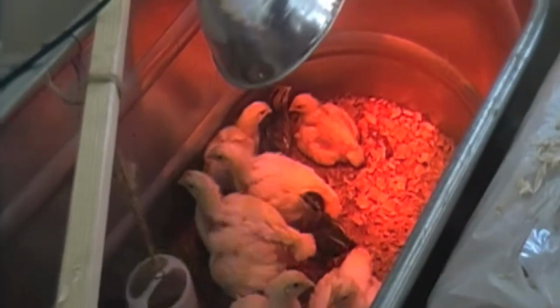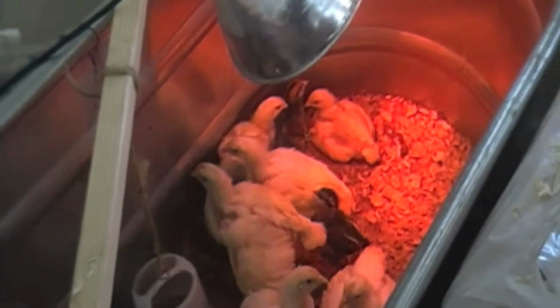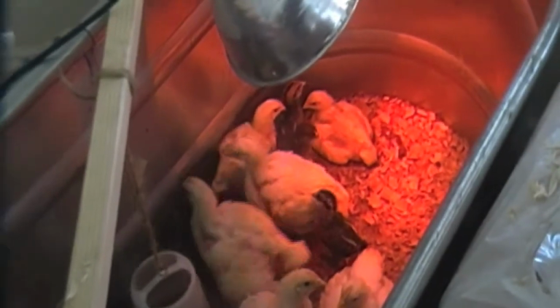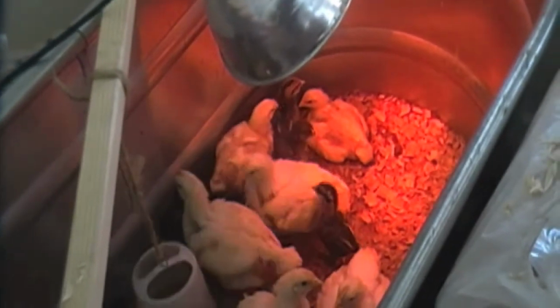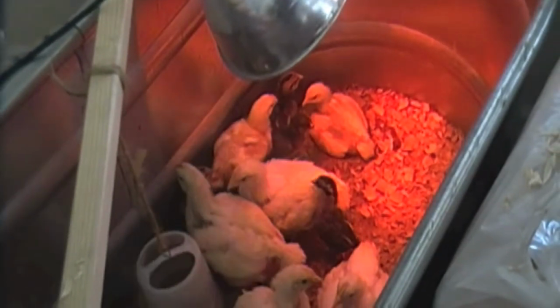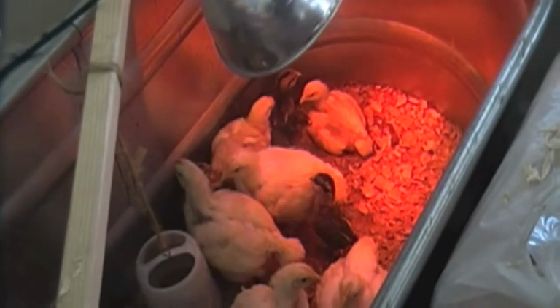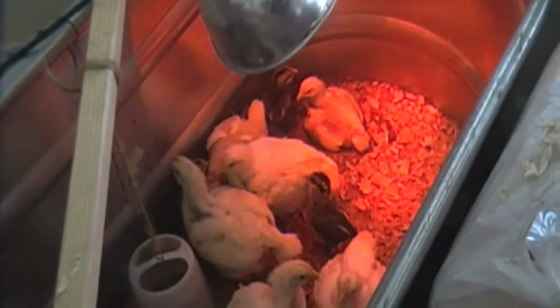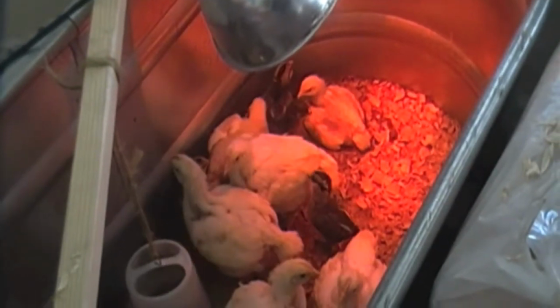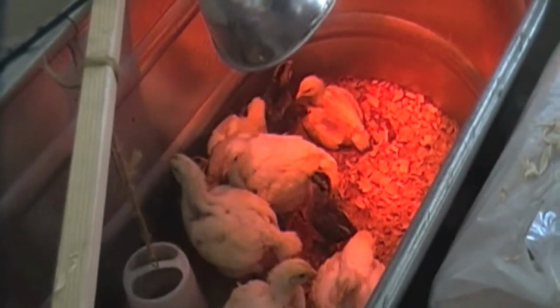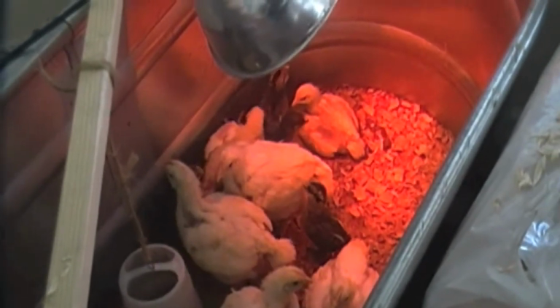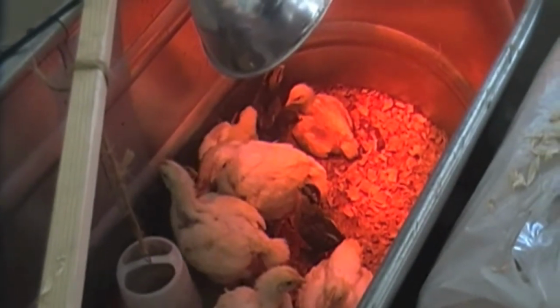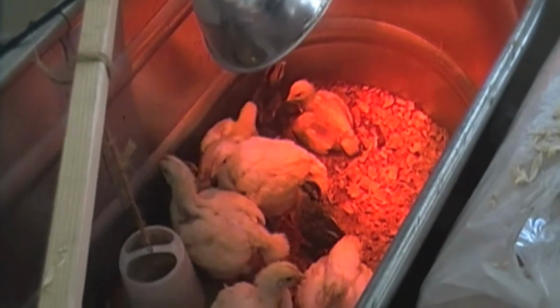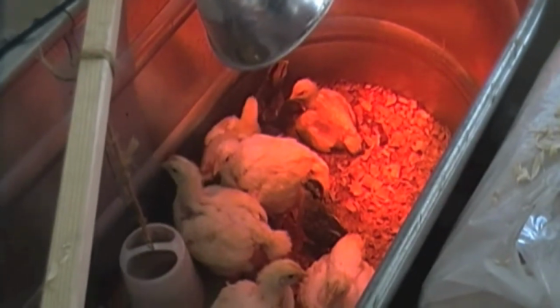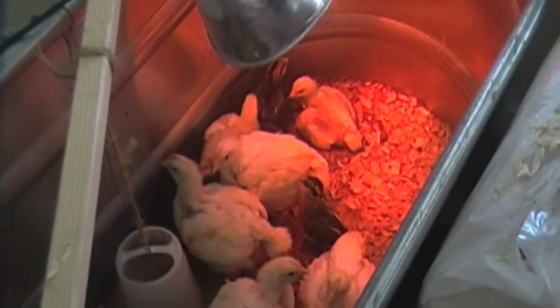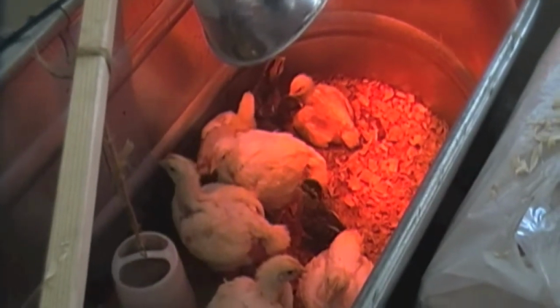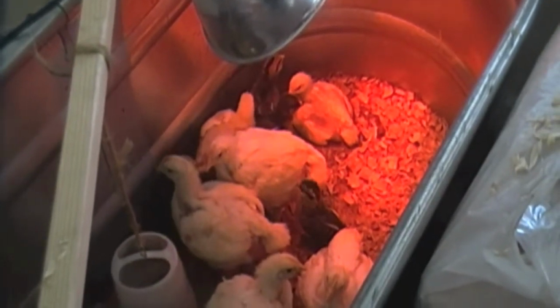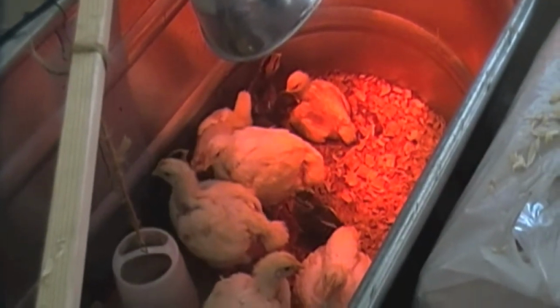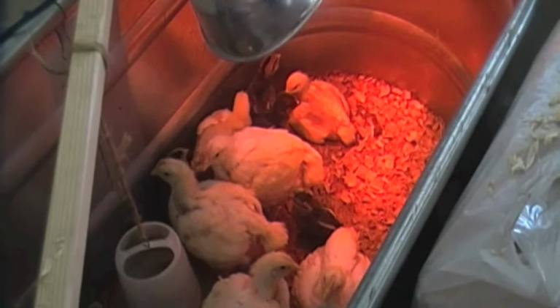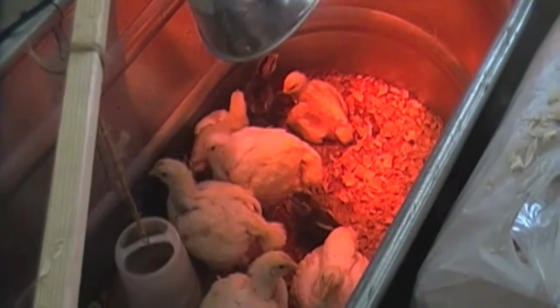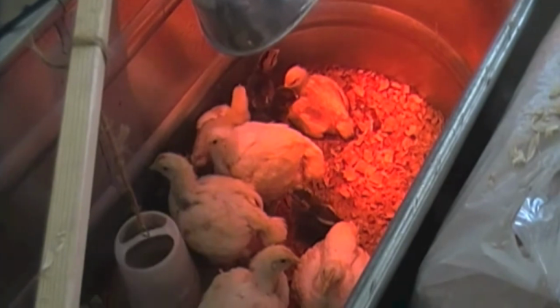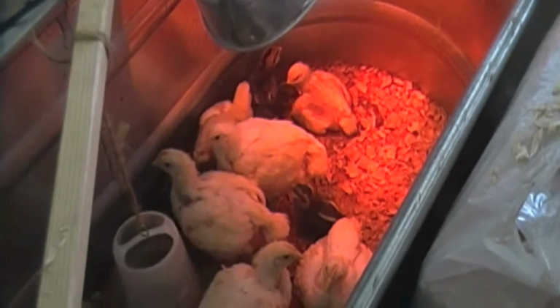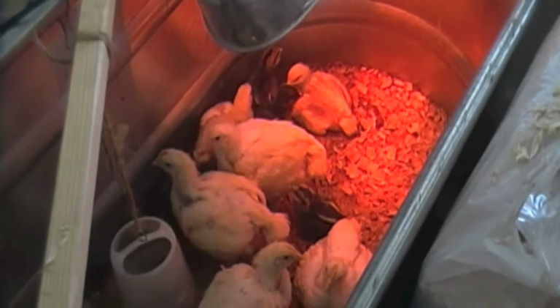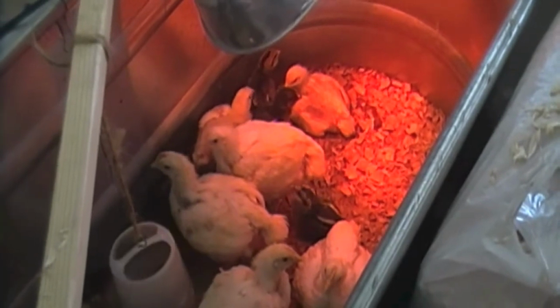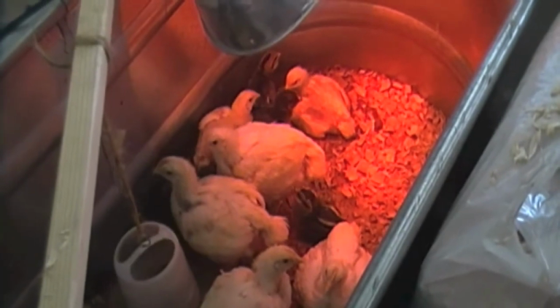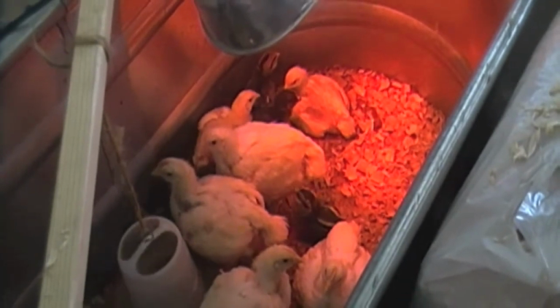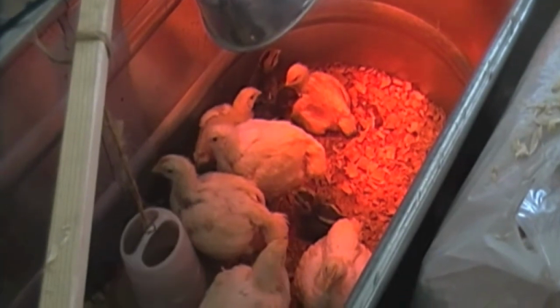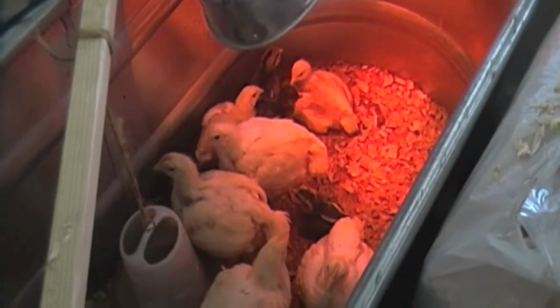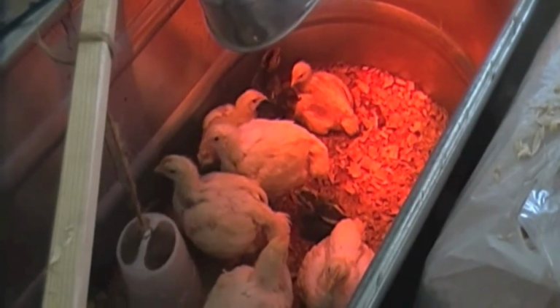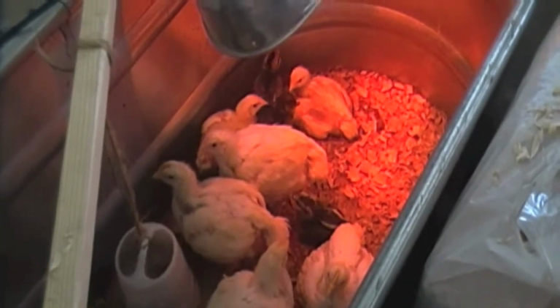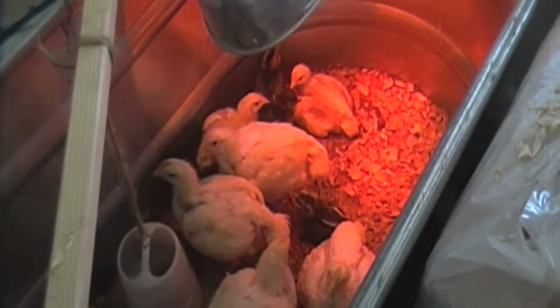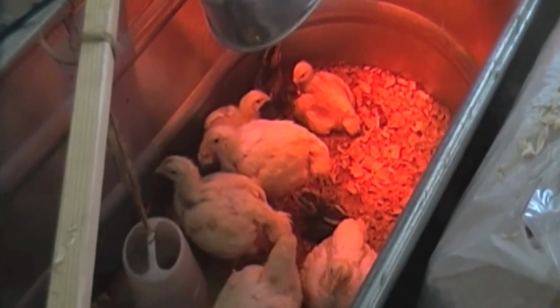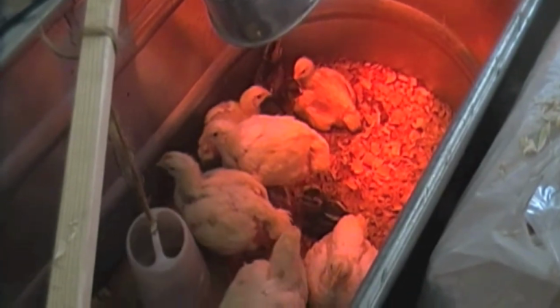Hey YouTube, Mrs. CP here. I just wanted to give you guys an update and show you my ugly, ugly chicks.